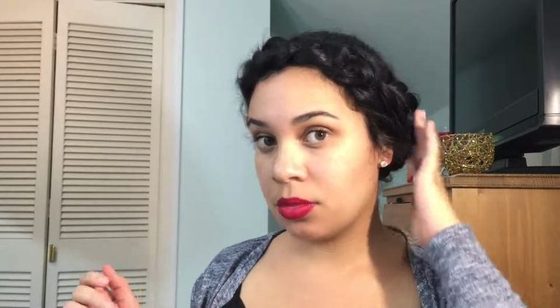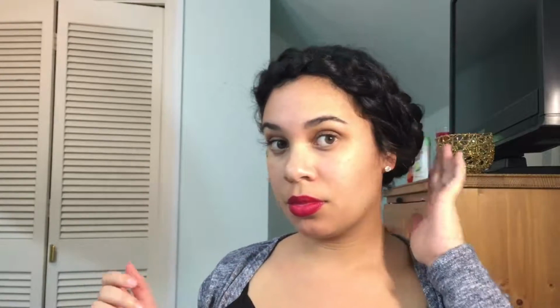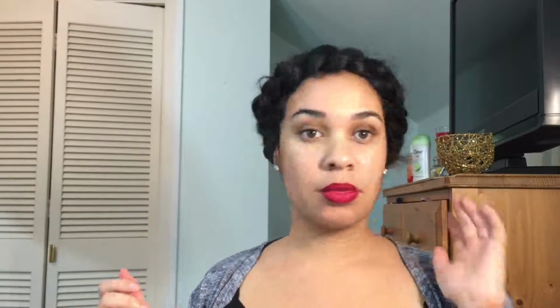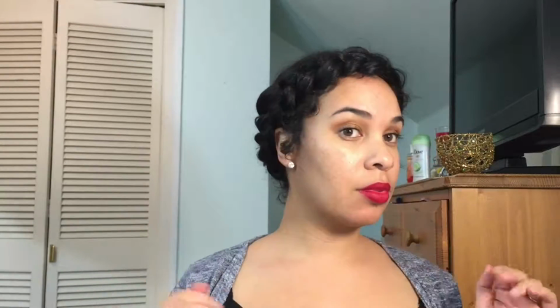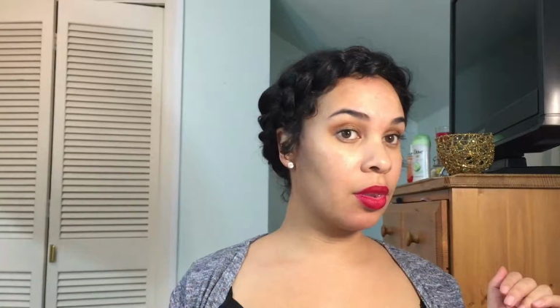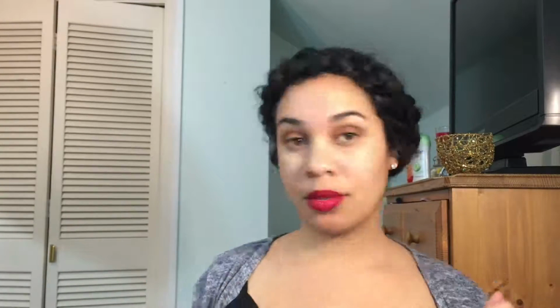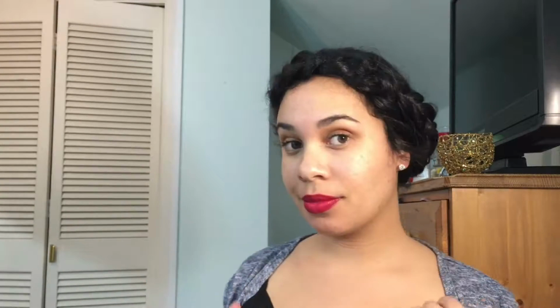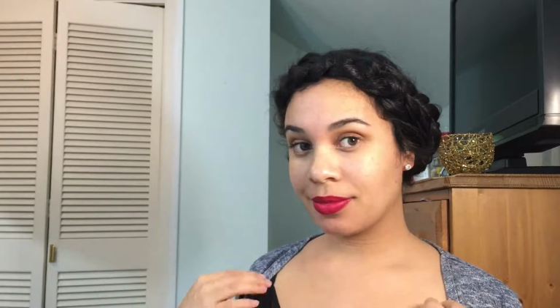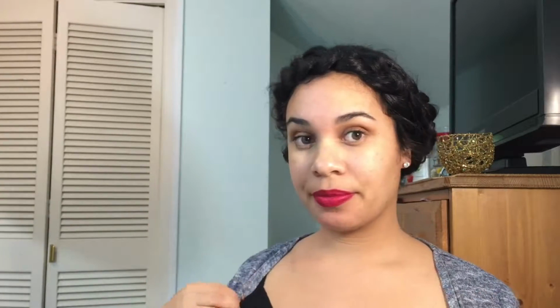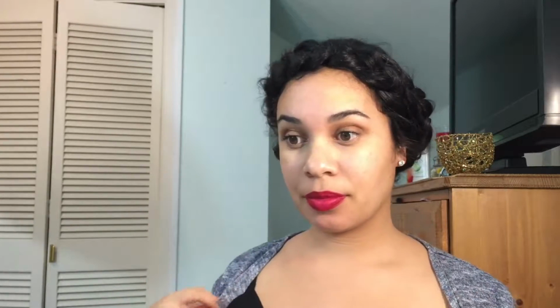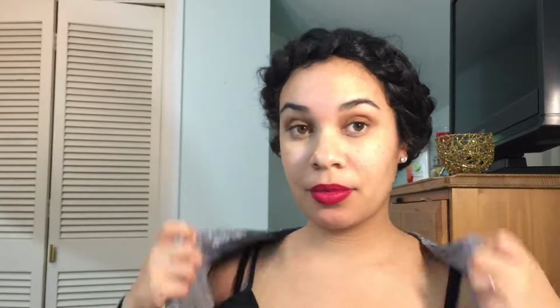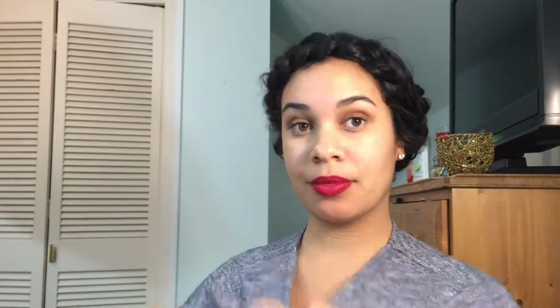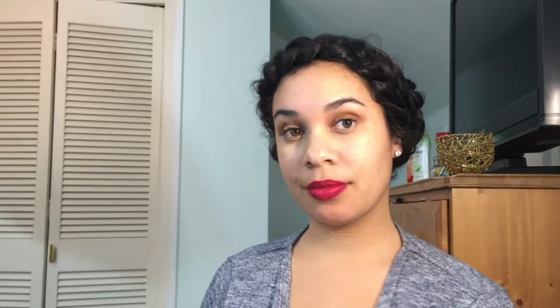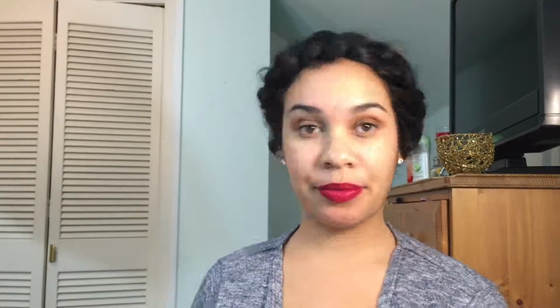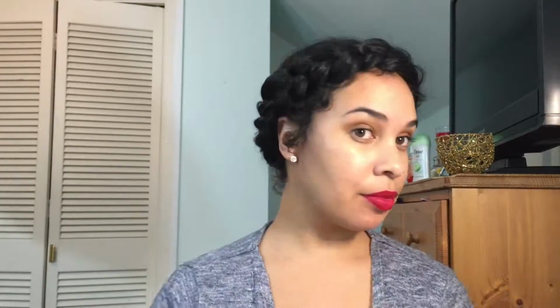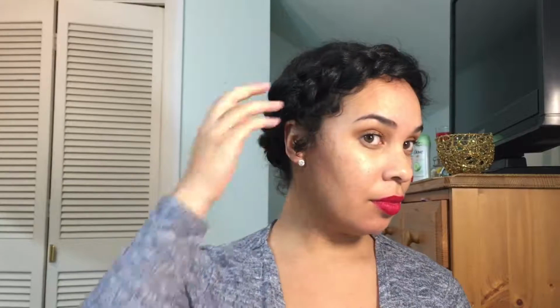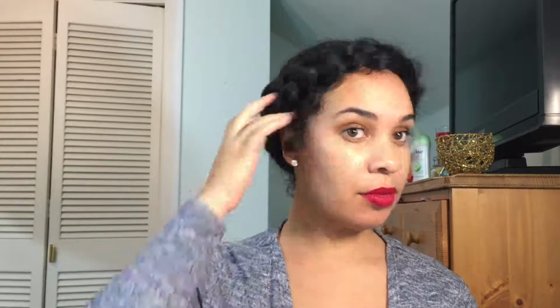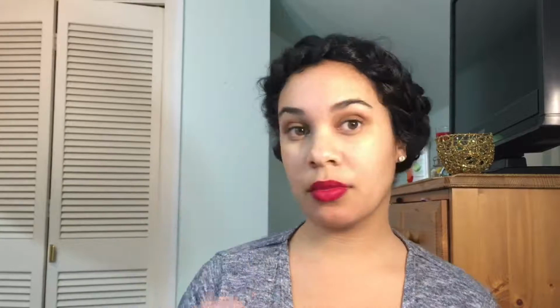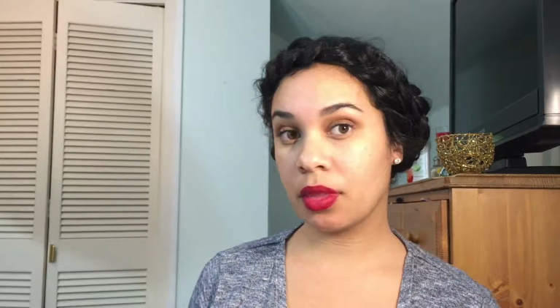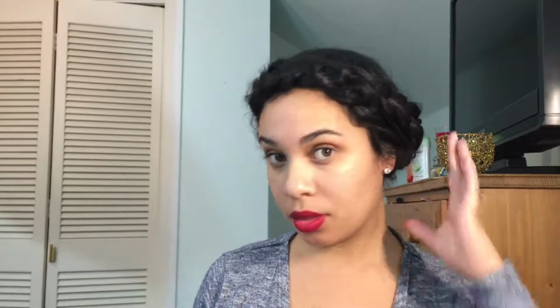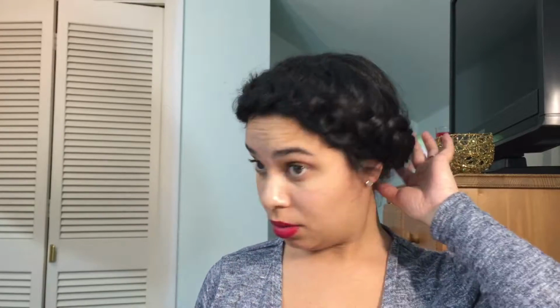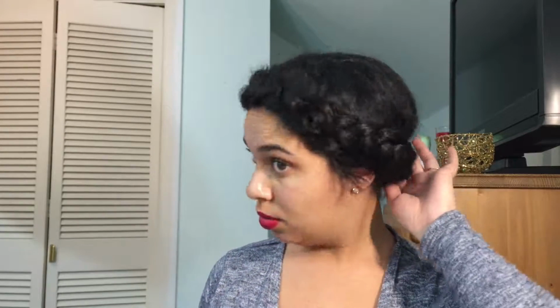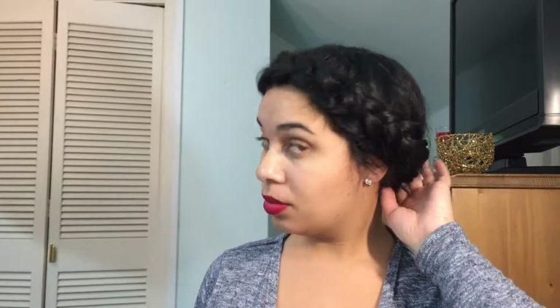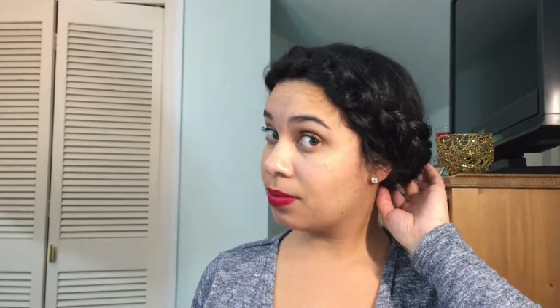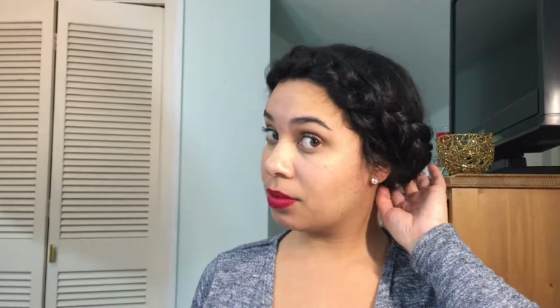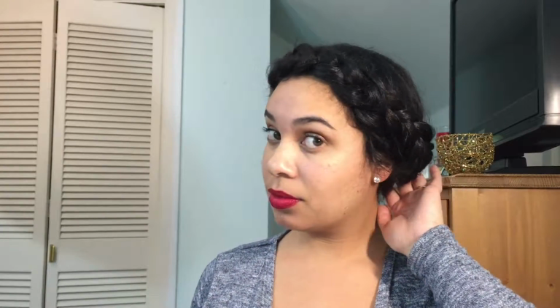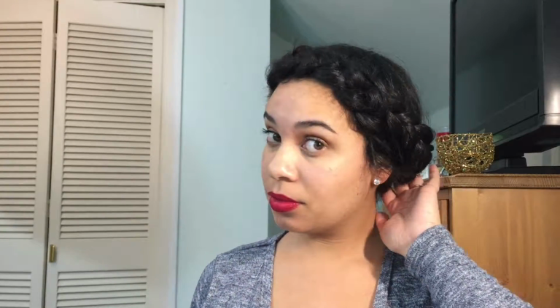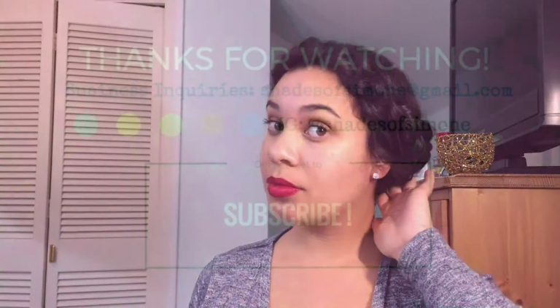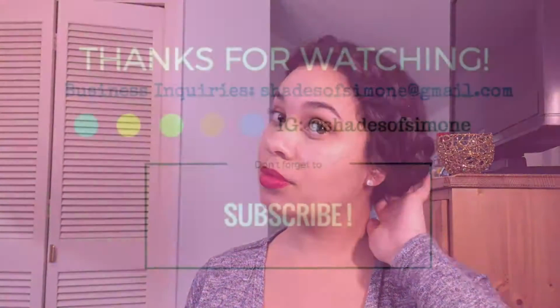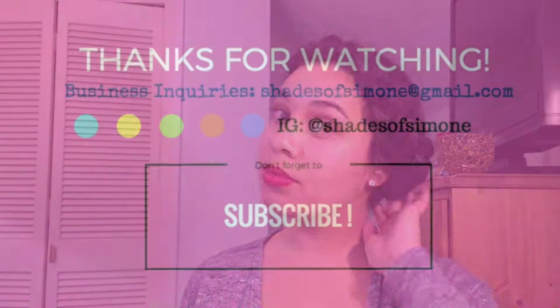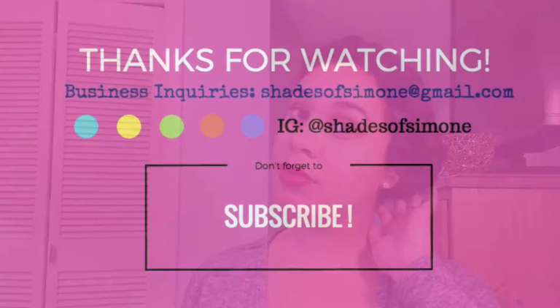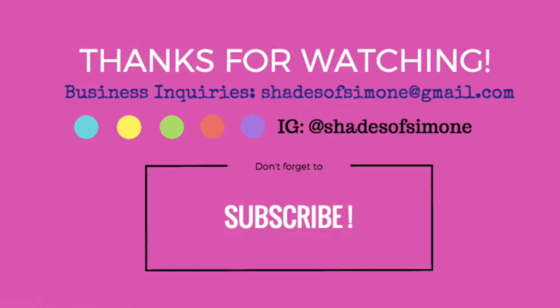I didn't add edge control because I didn't have time, but stay tuned for more videos. Thanks for watching, guys. Bye.